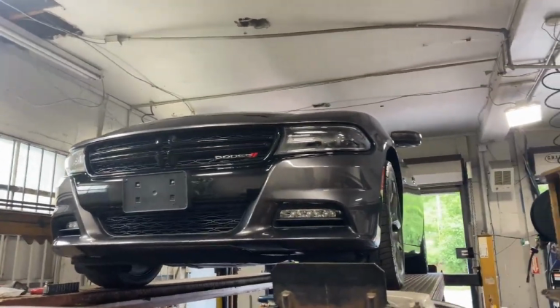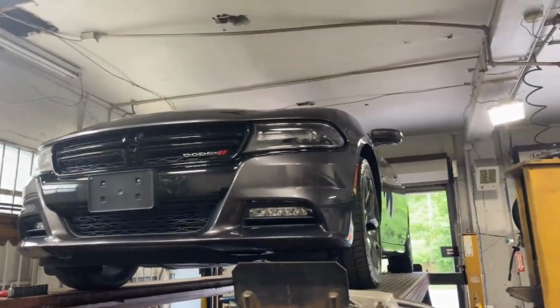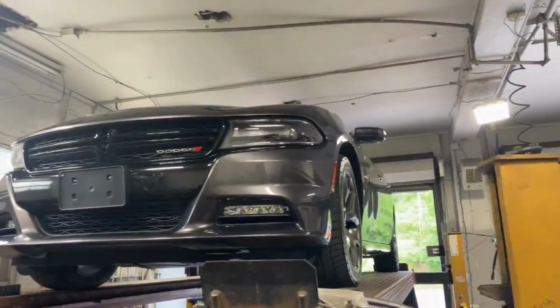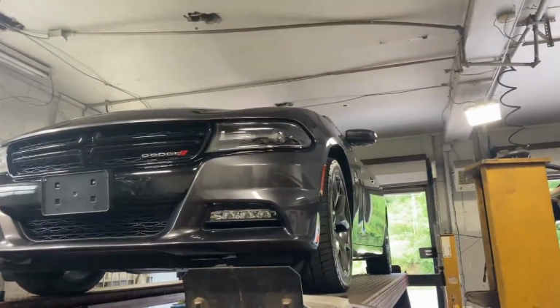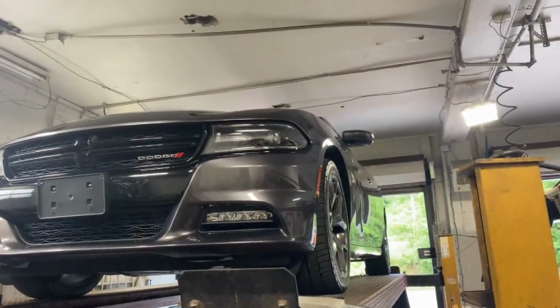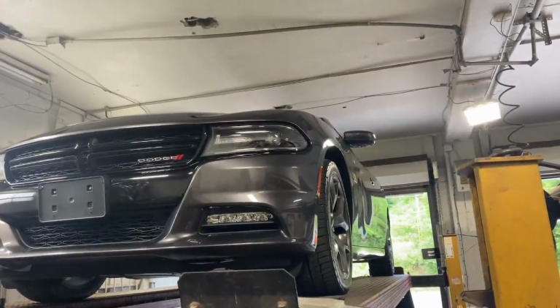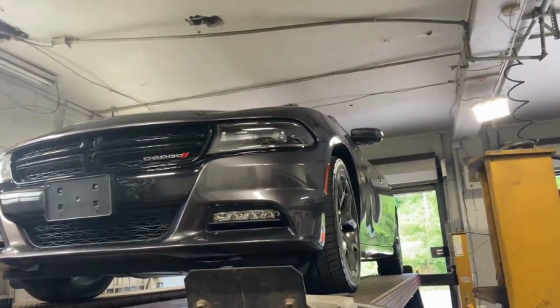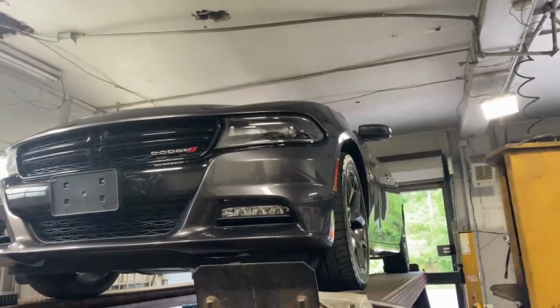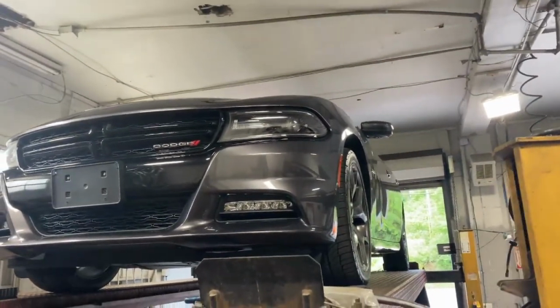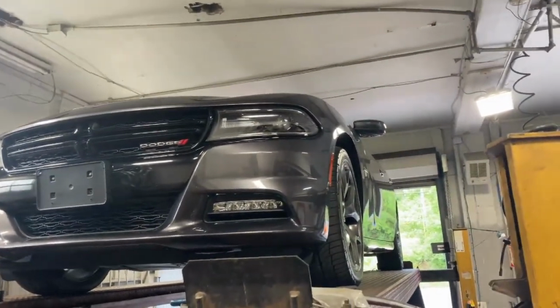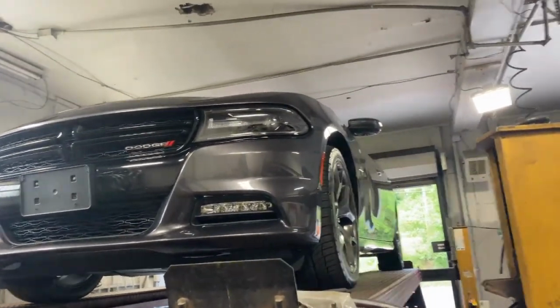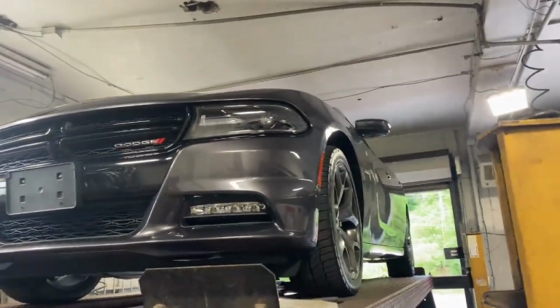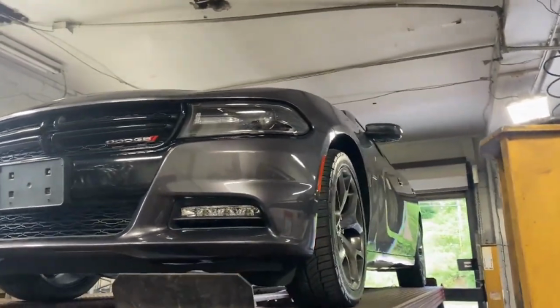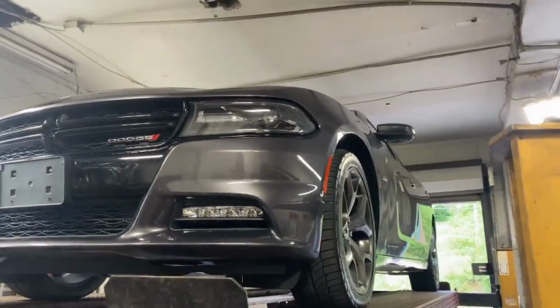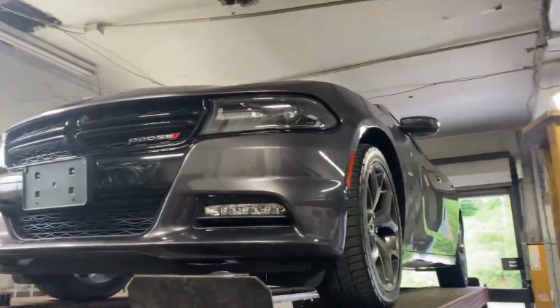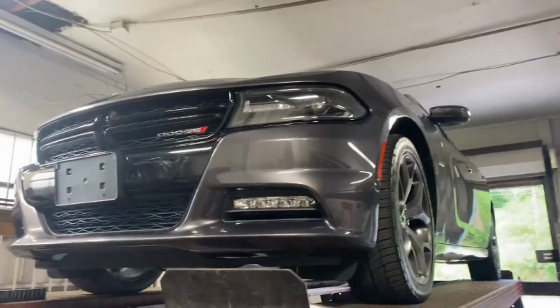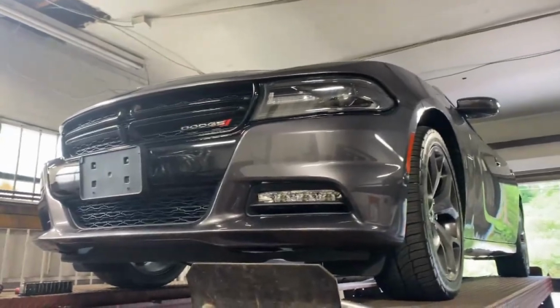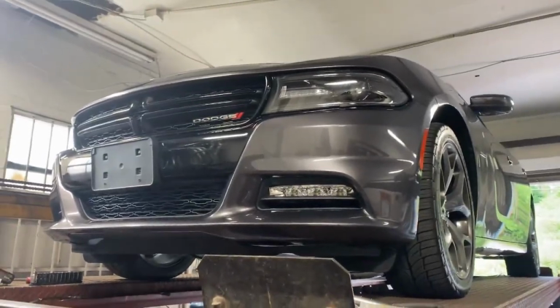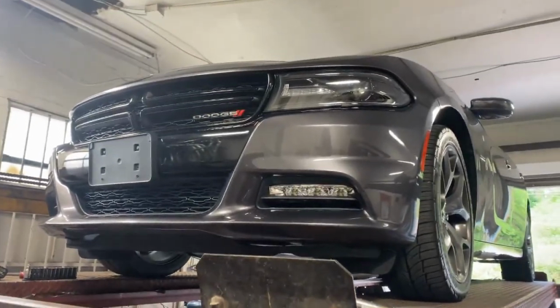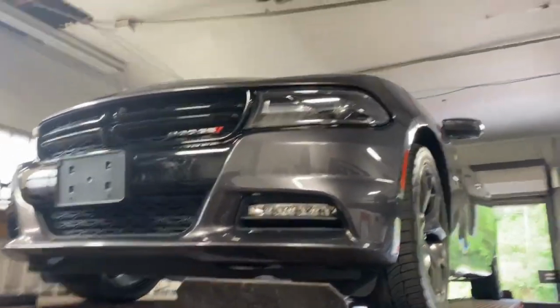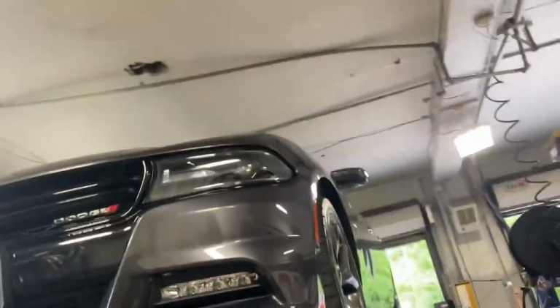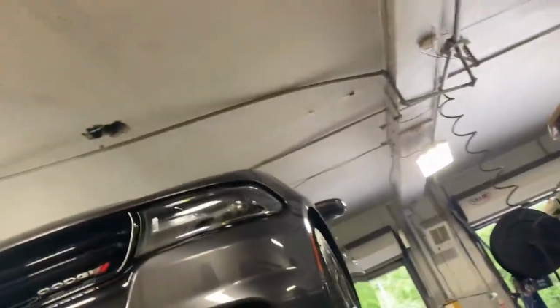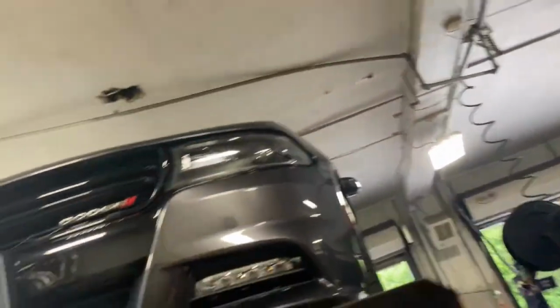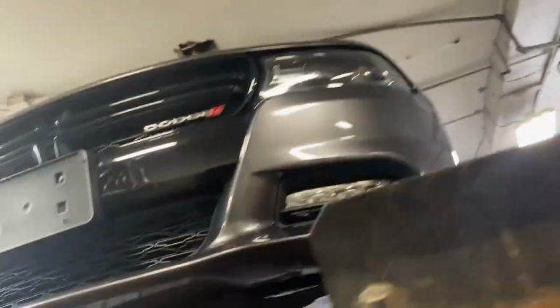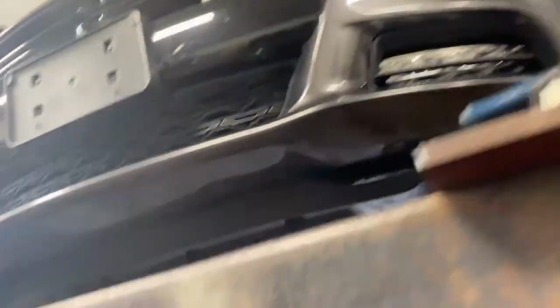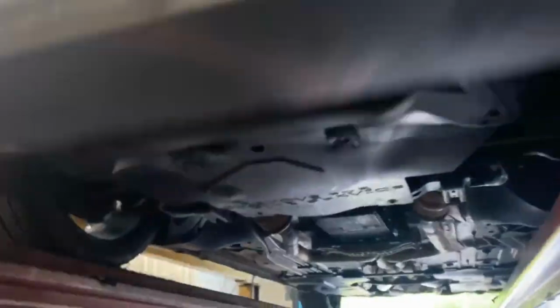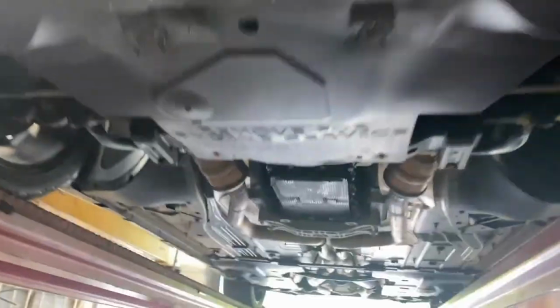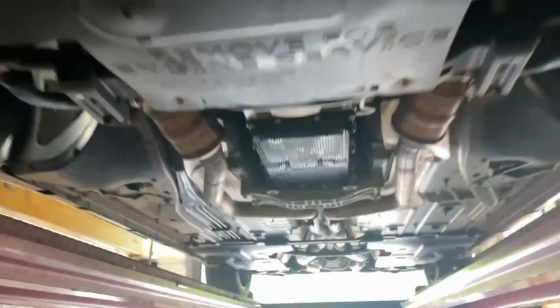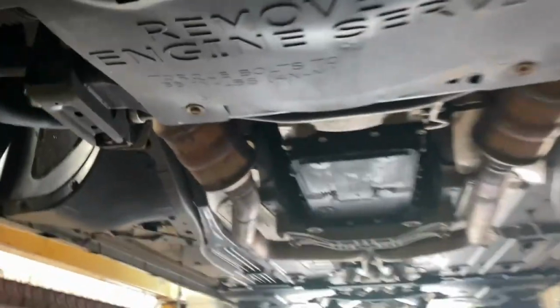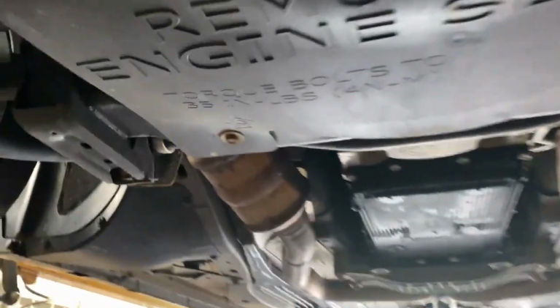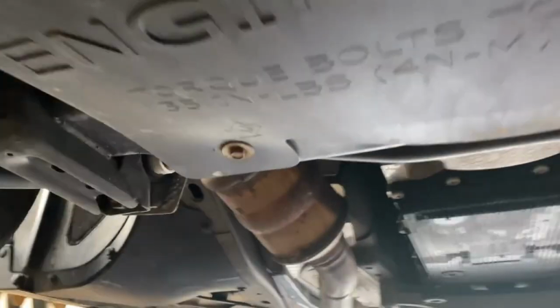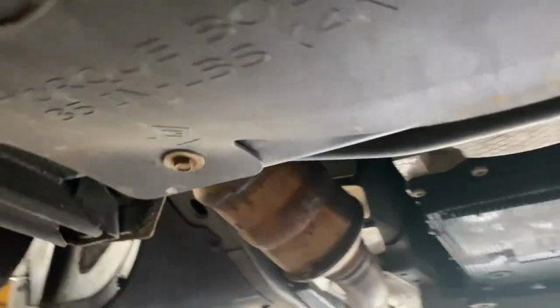2016 Dodge Charger. Has that got a HEMI in it? Absolutely! It's got a HEMI.